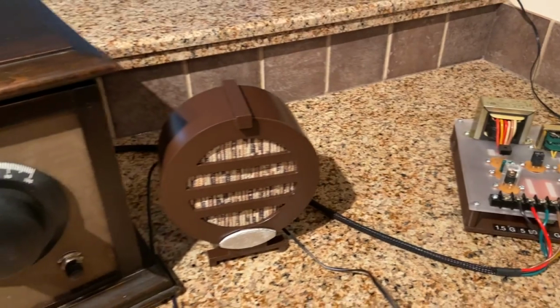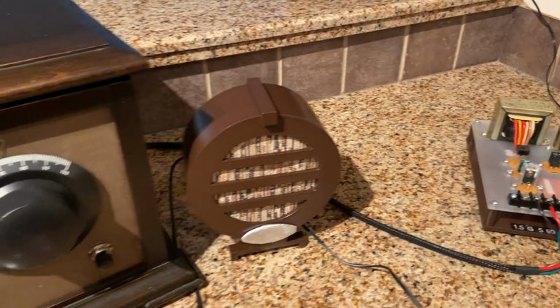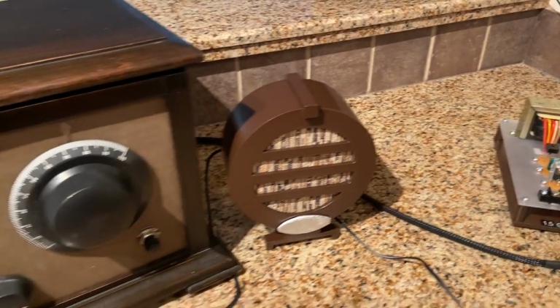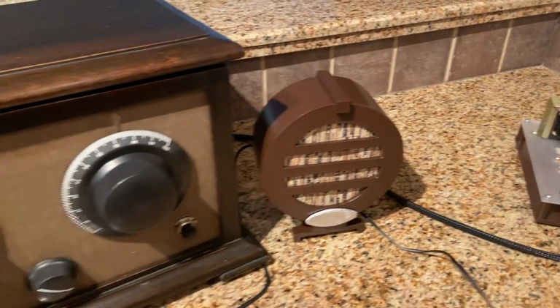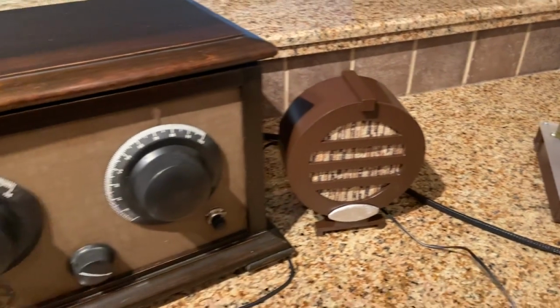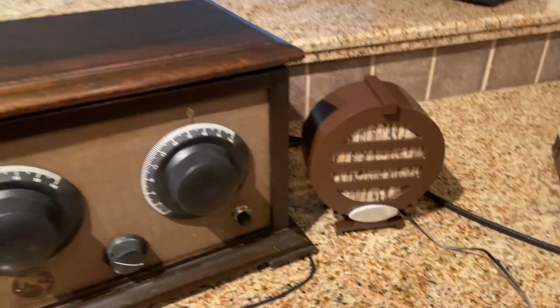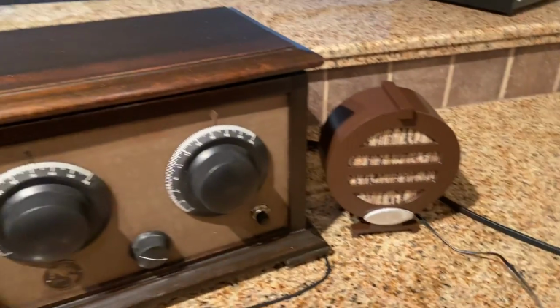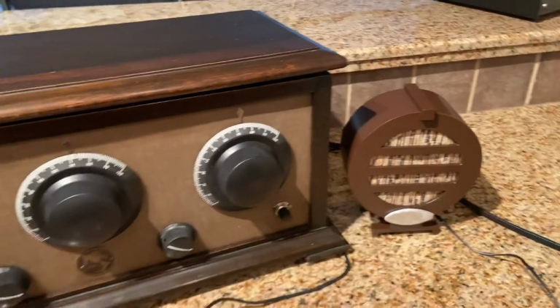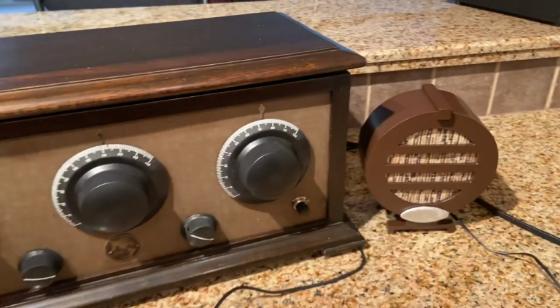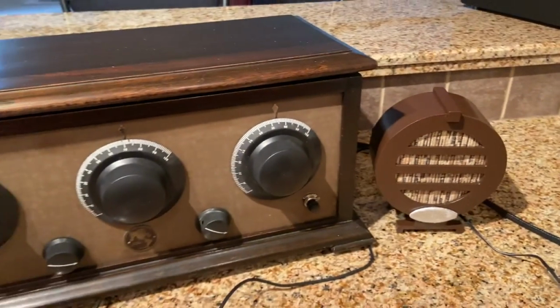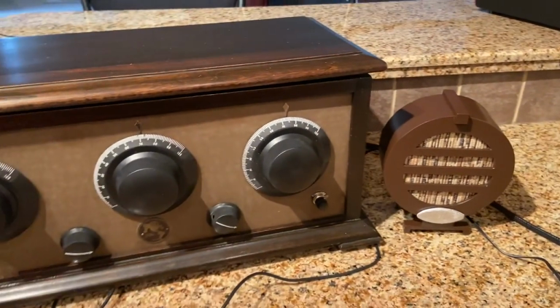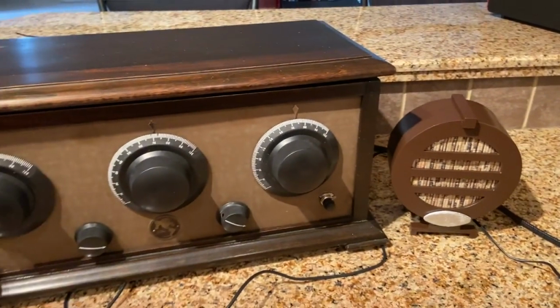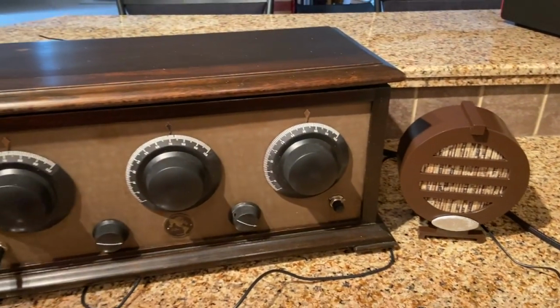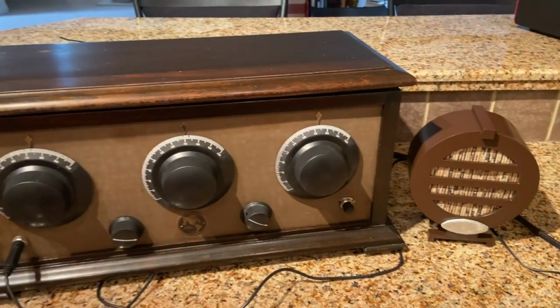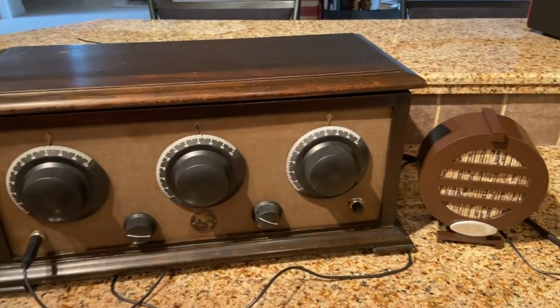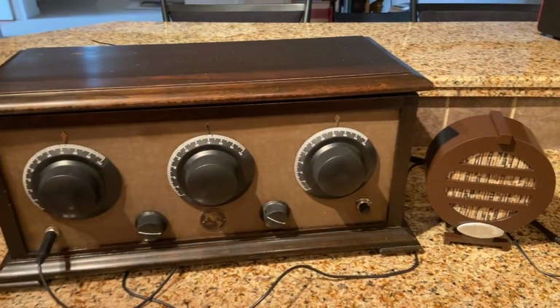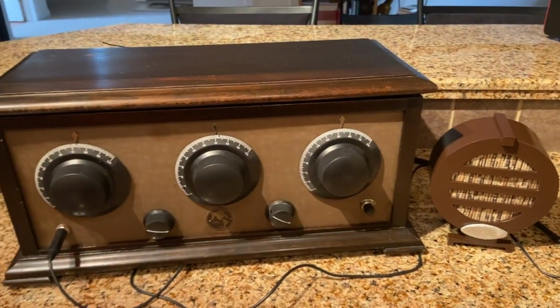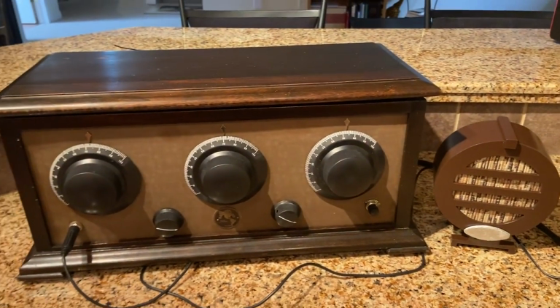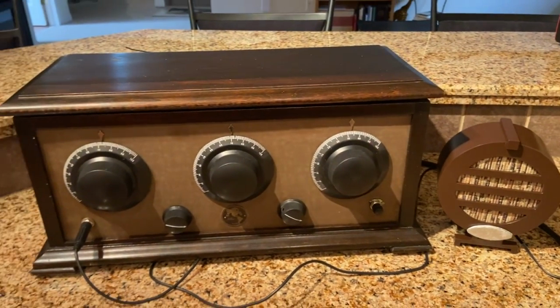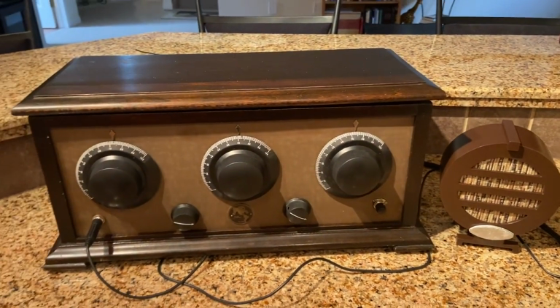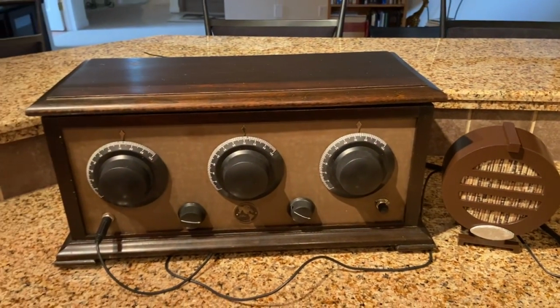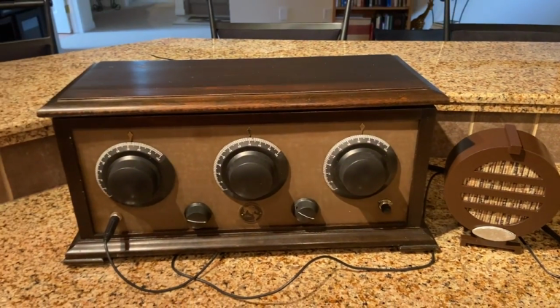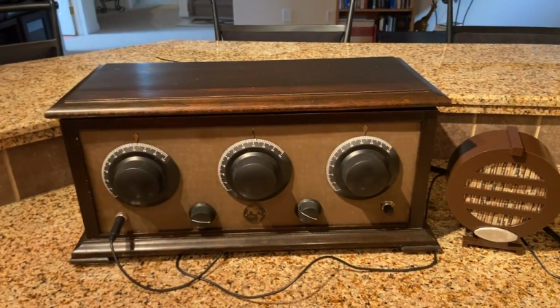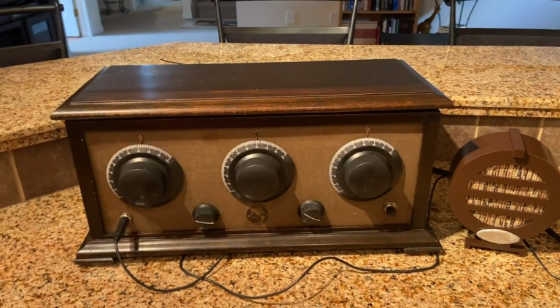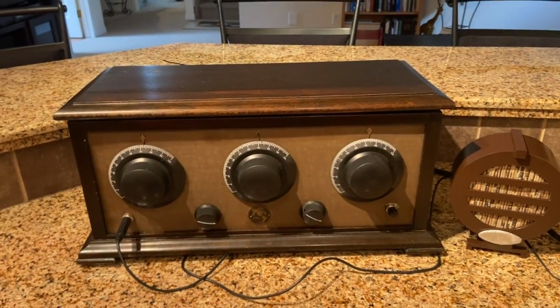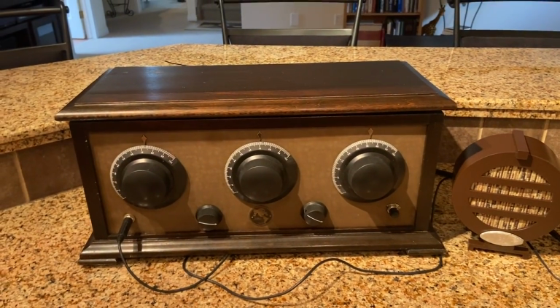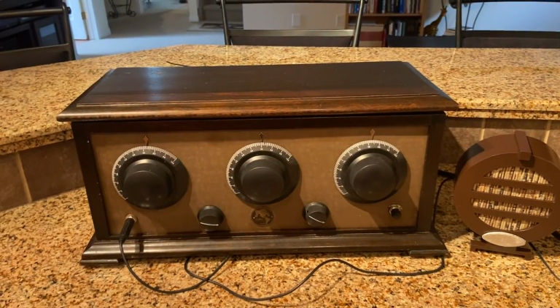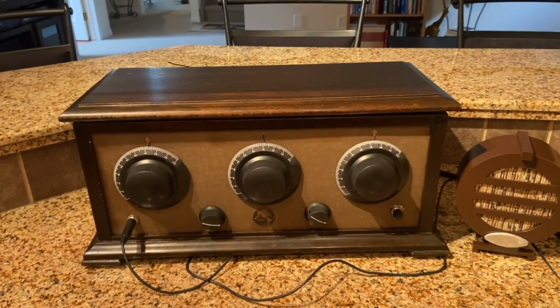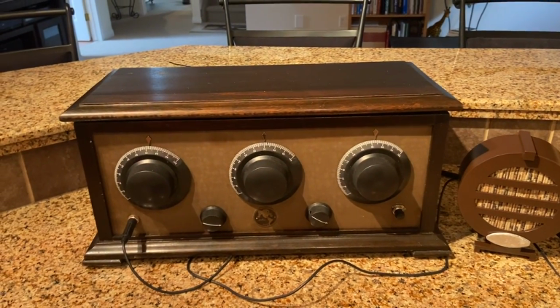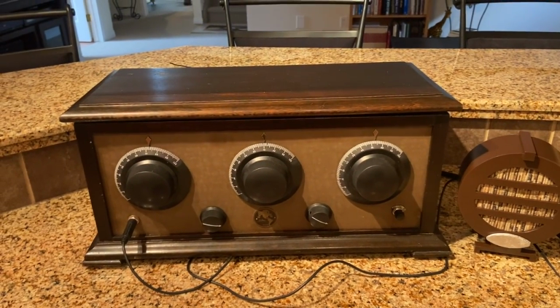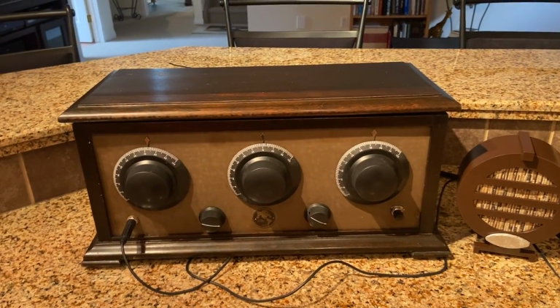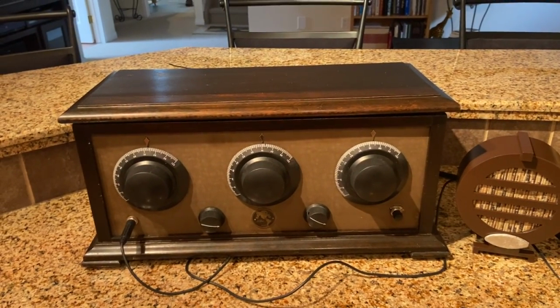Very pleased with the outcome. Thanks for watching.